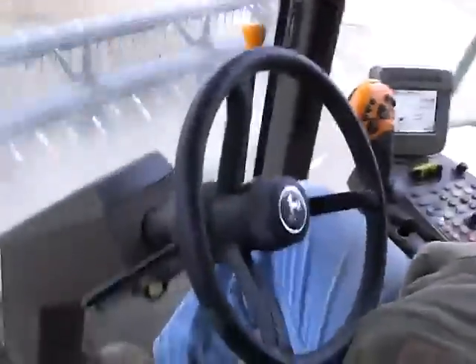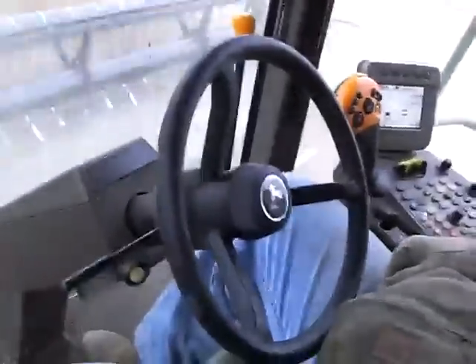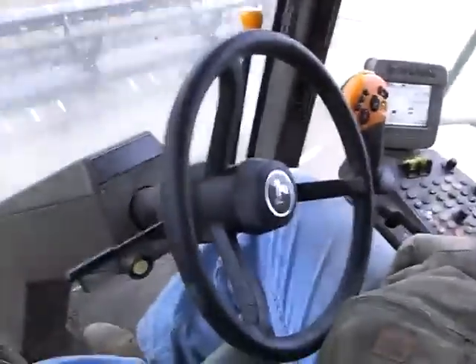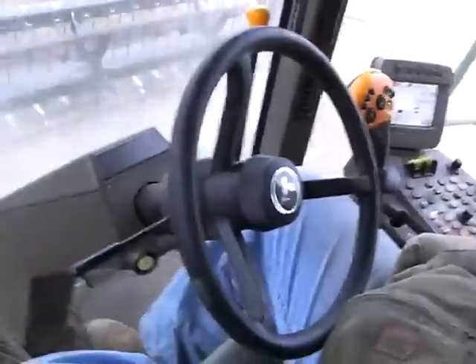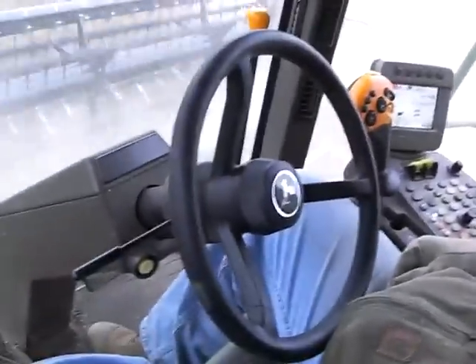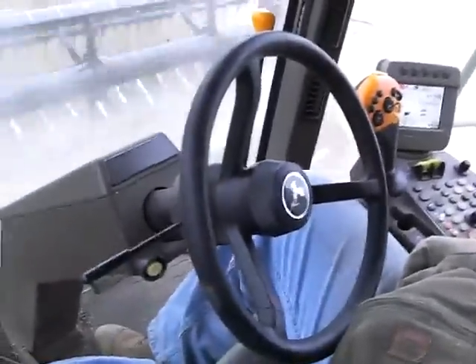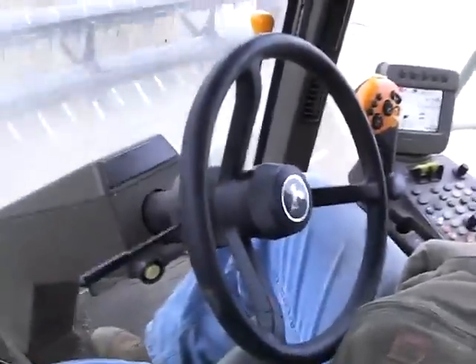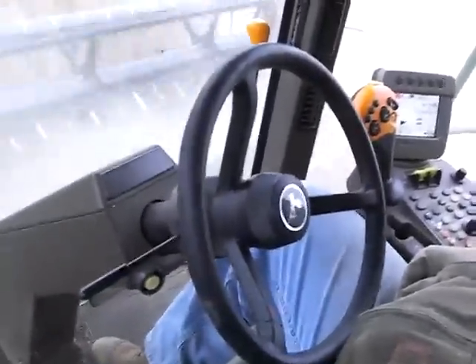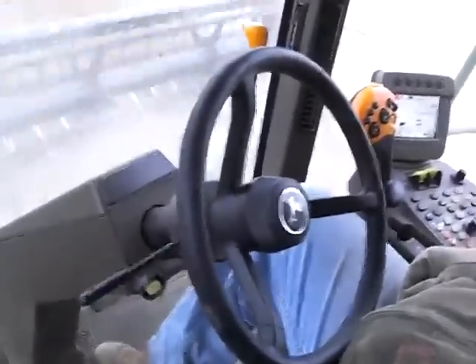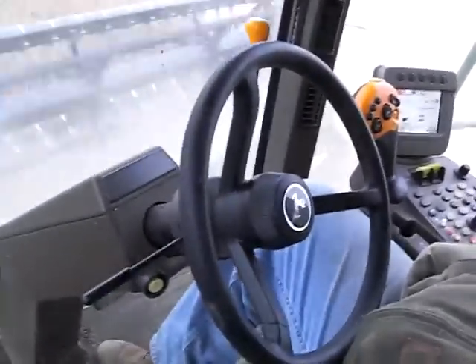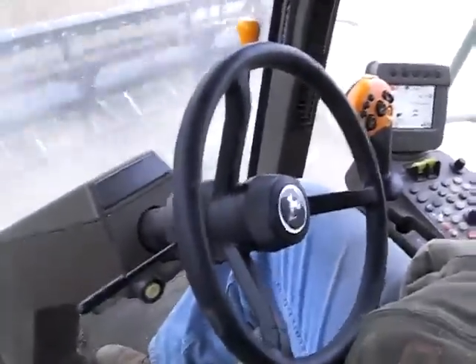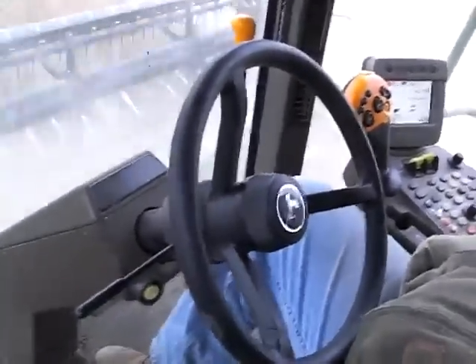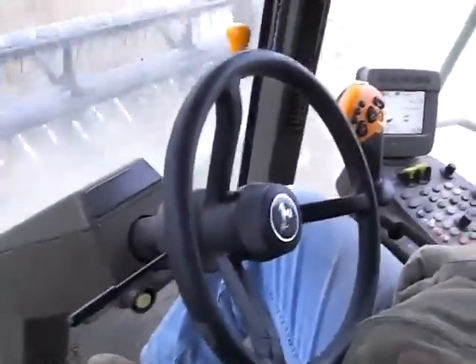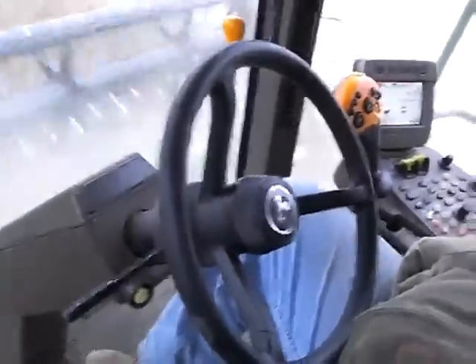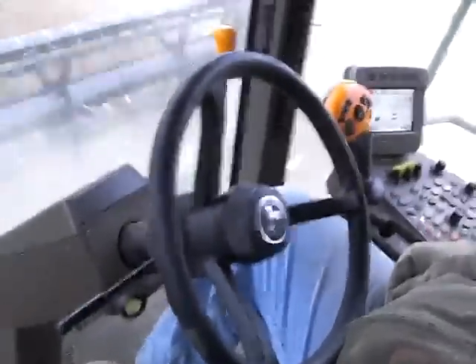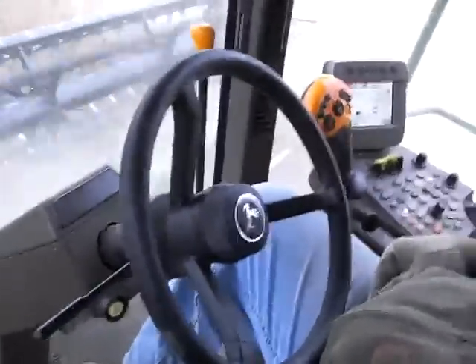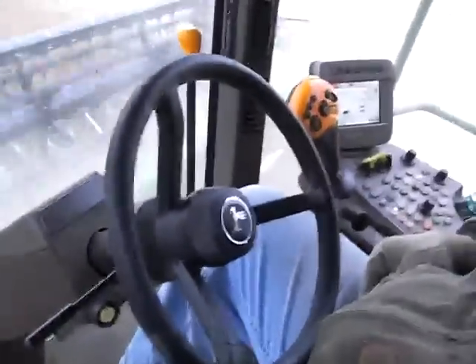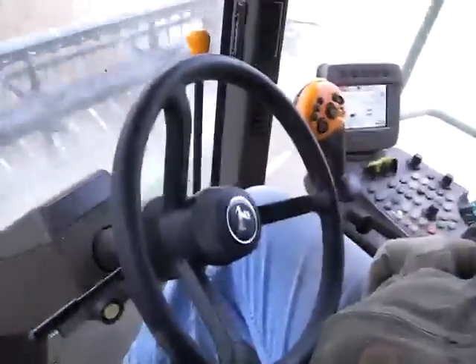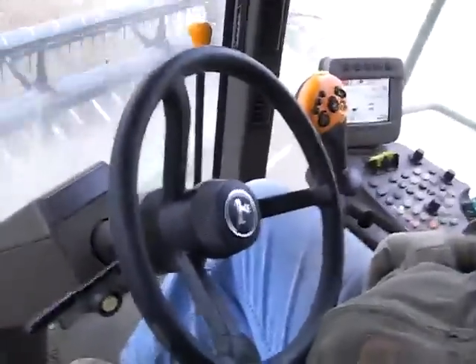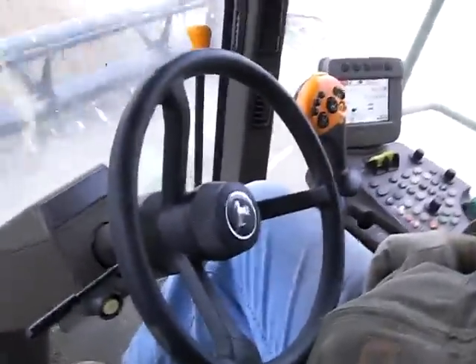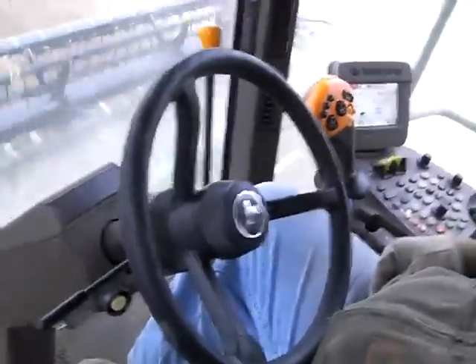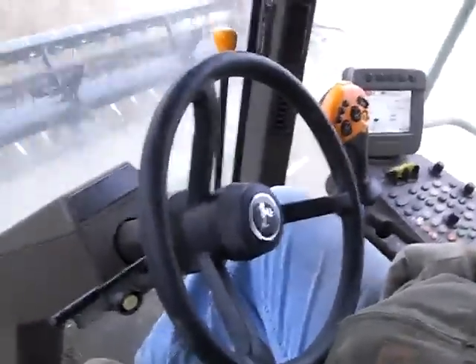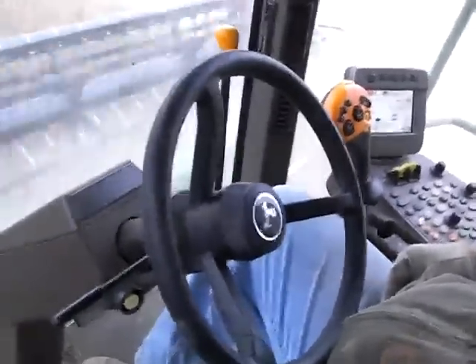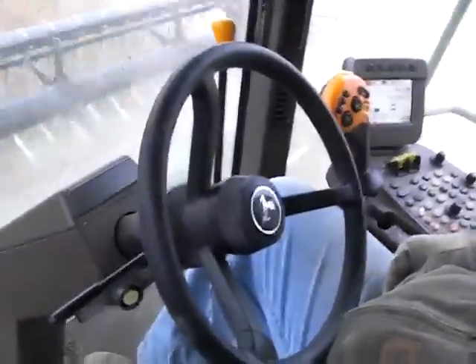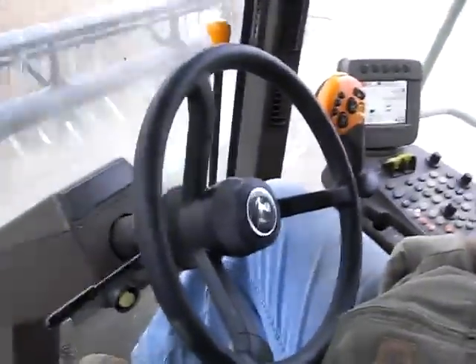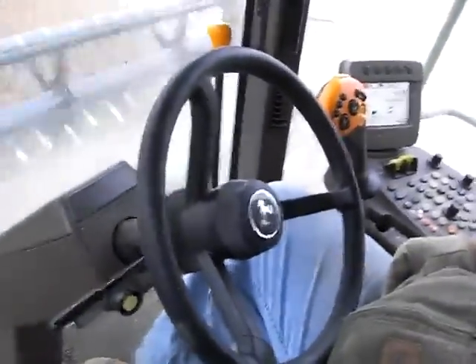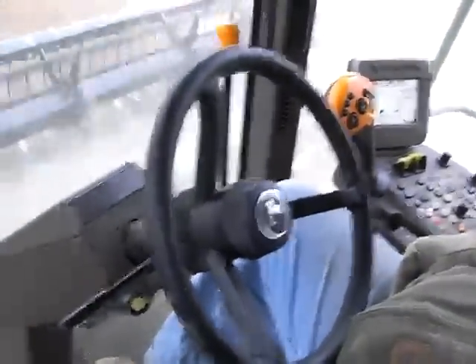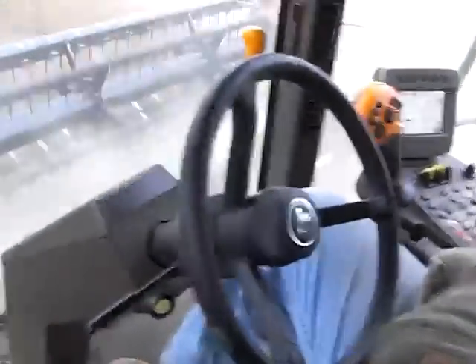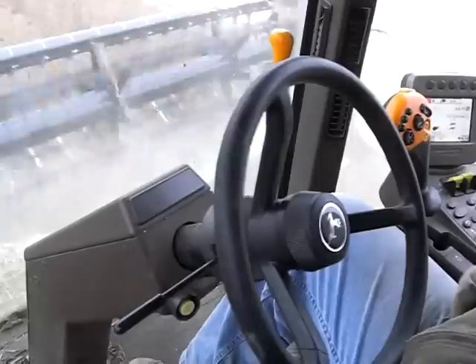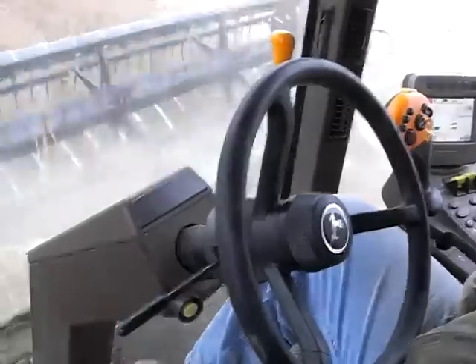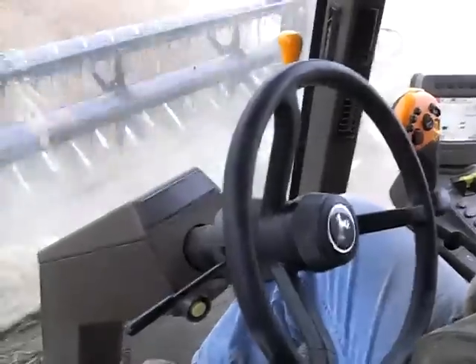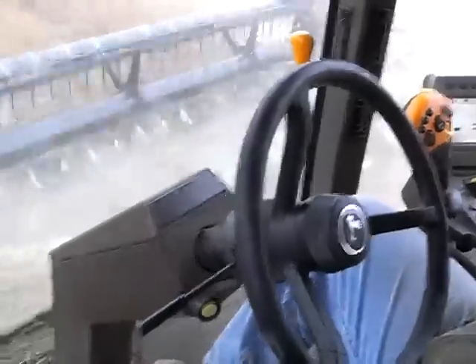You just sit there — this is pretty cool. You don't even have to touch the wheel. Just set the speed and the direction and away you go.